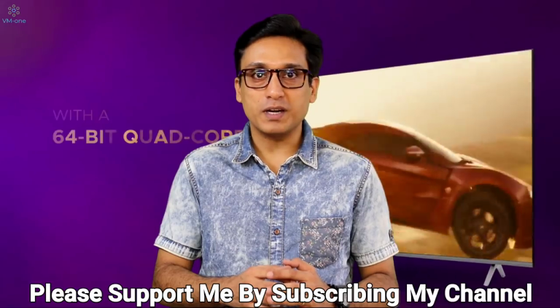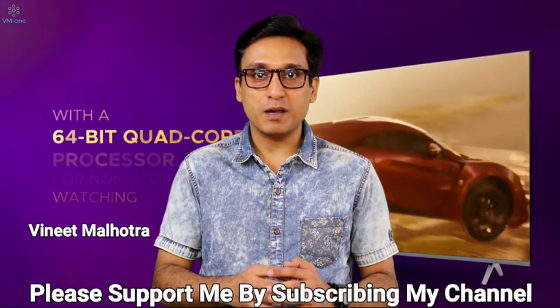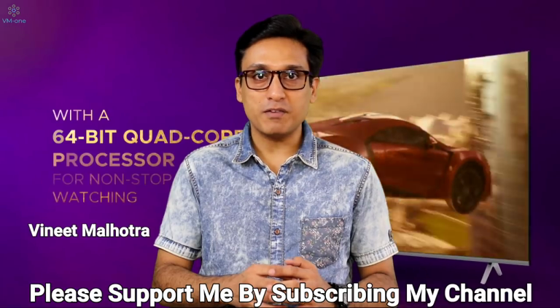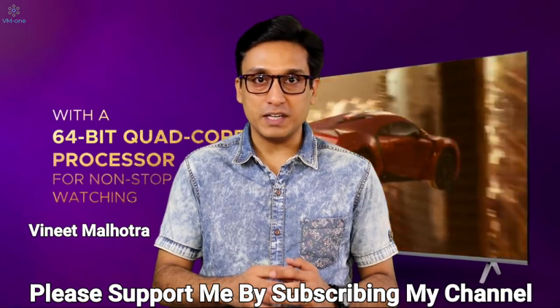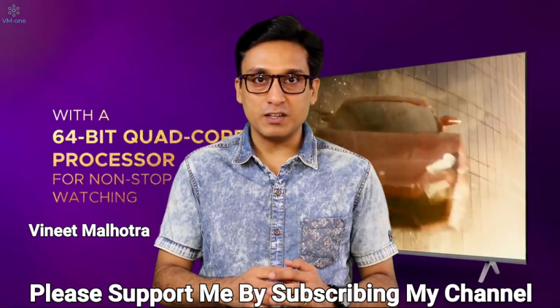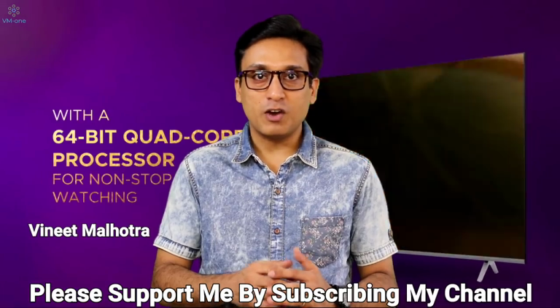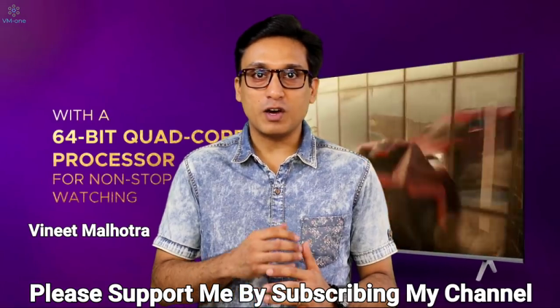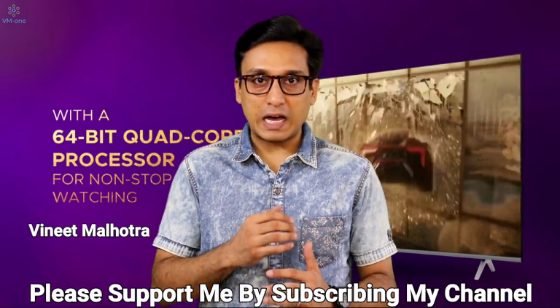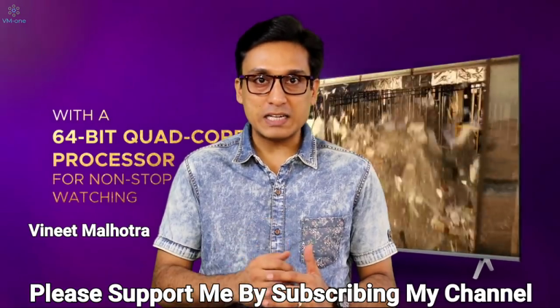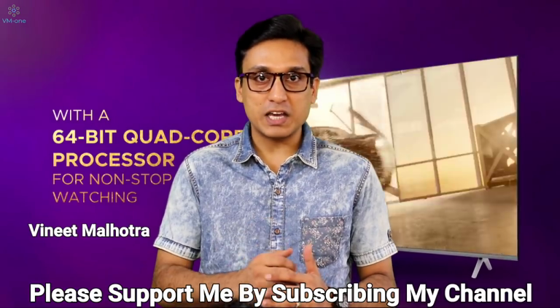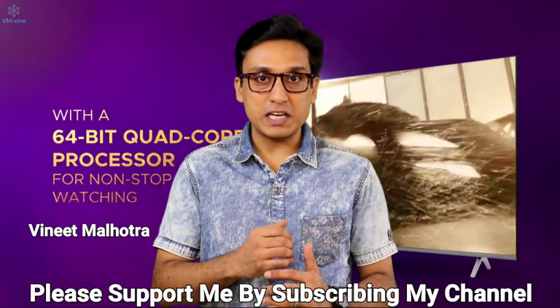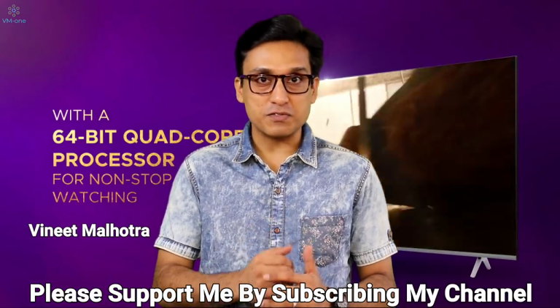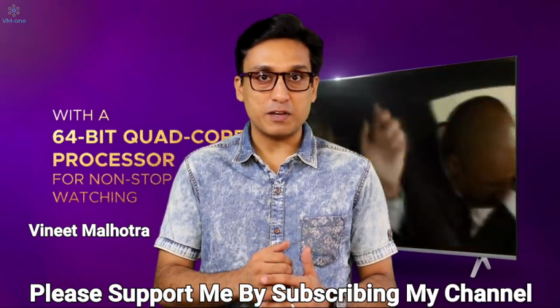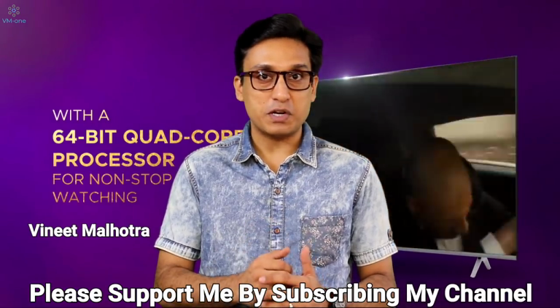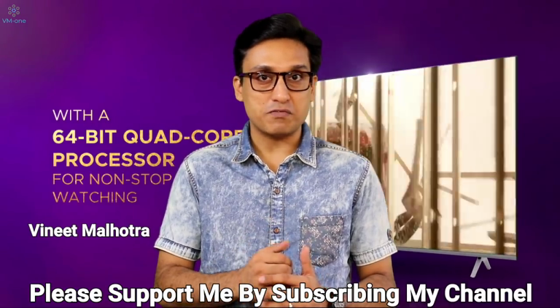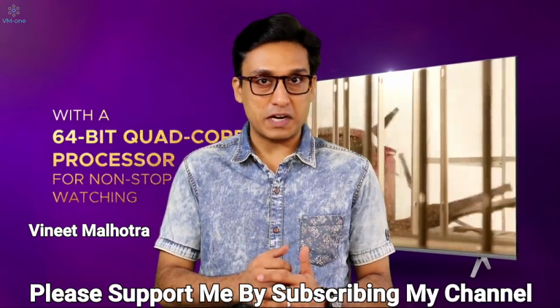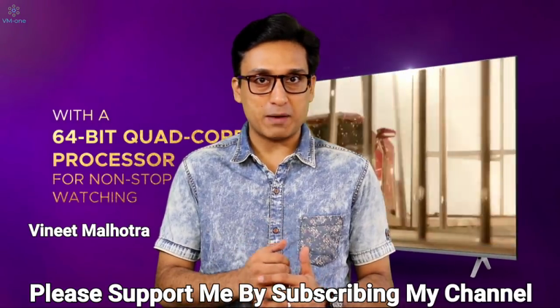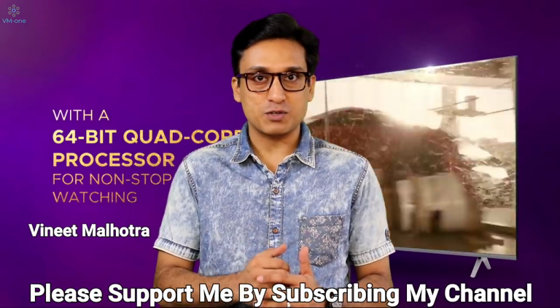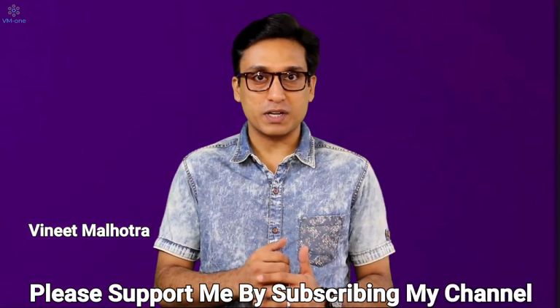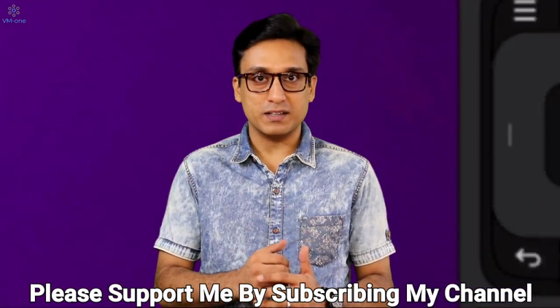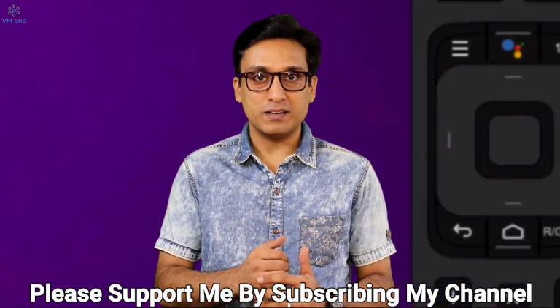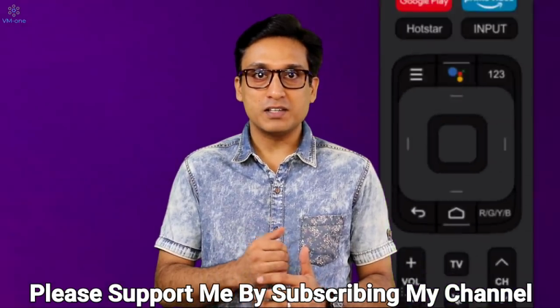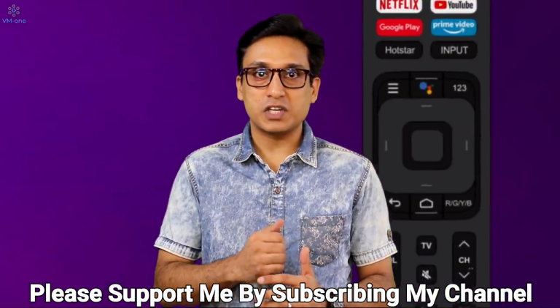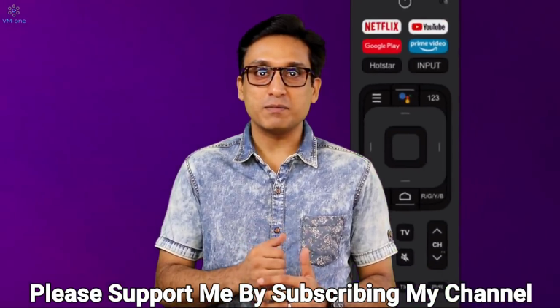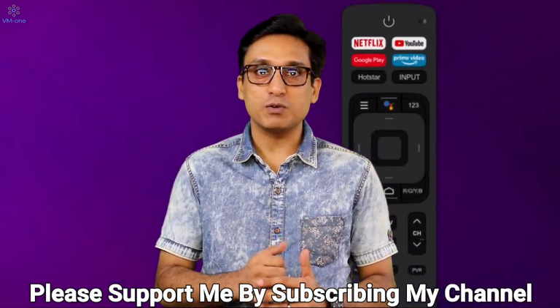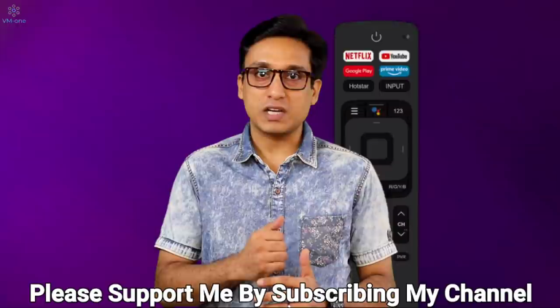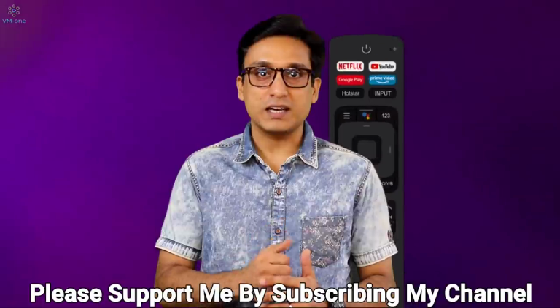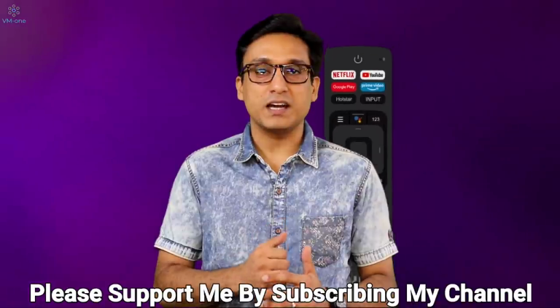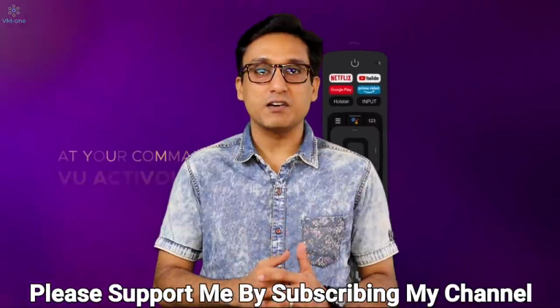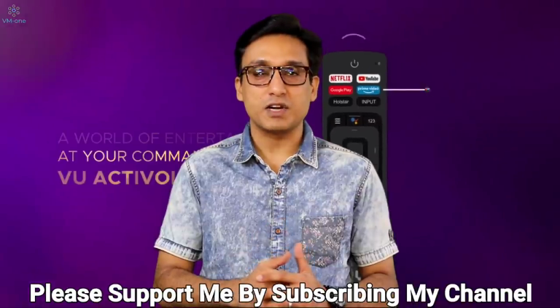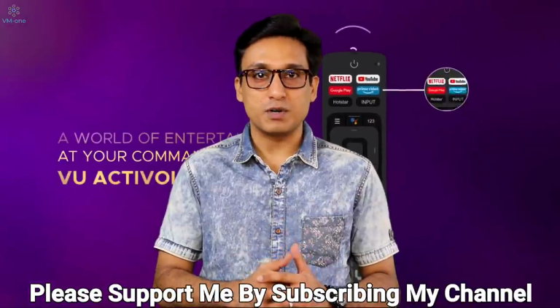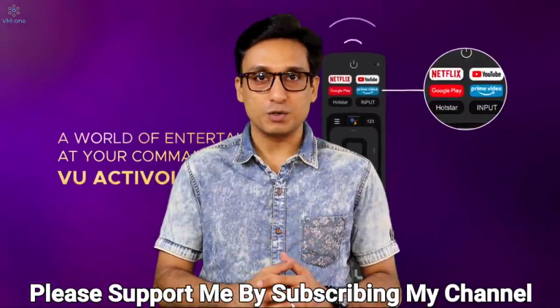My name is Vinit. And in this 5-minute fun day episode, I will probably say some uncomfortable truth.